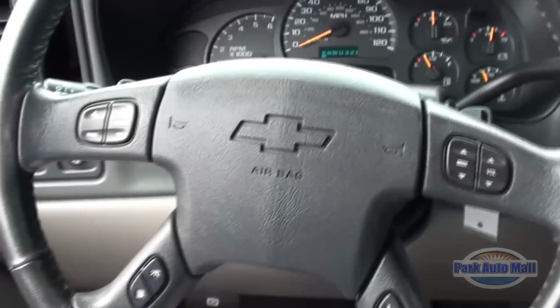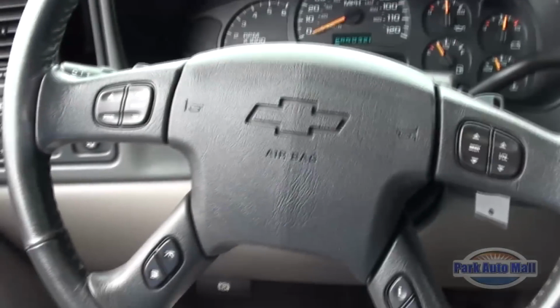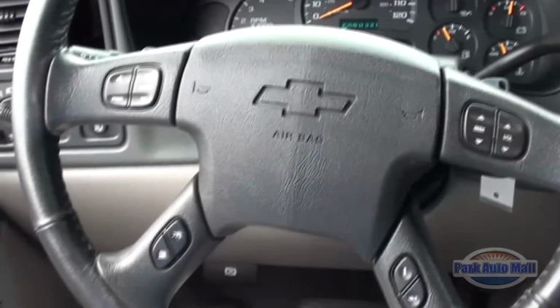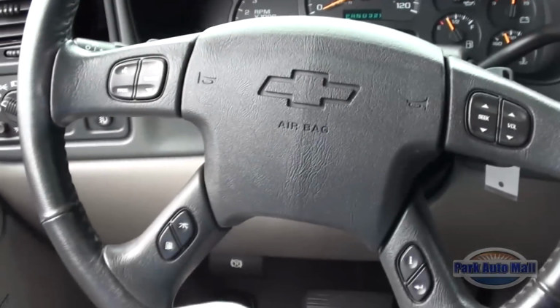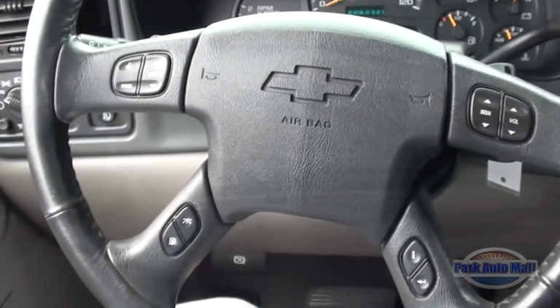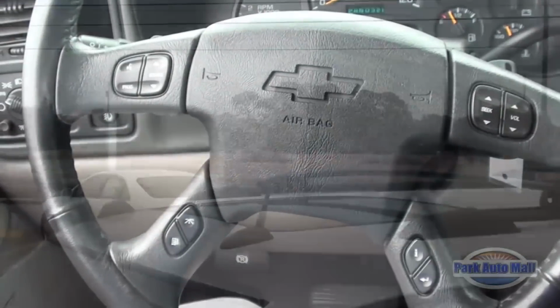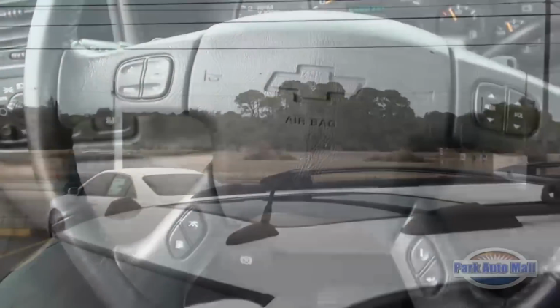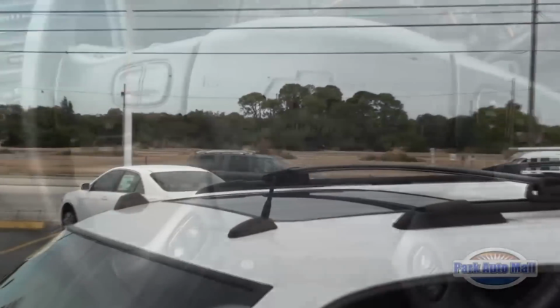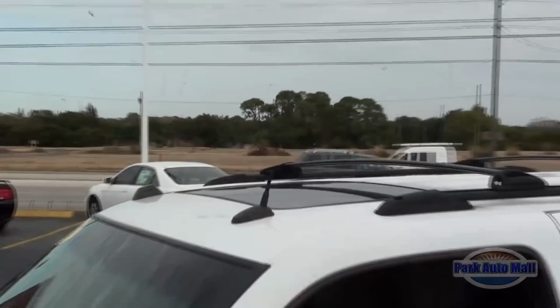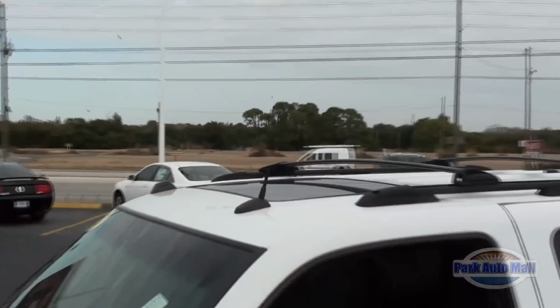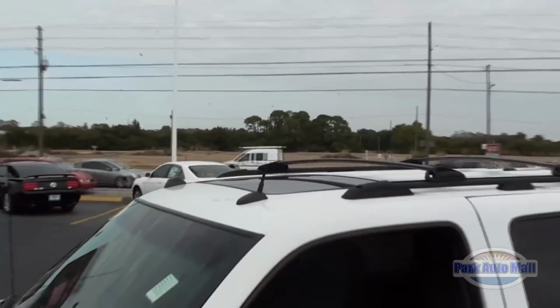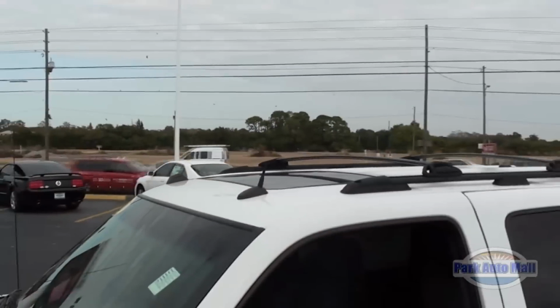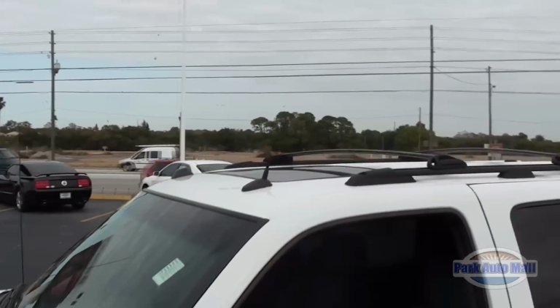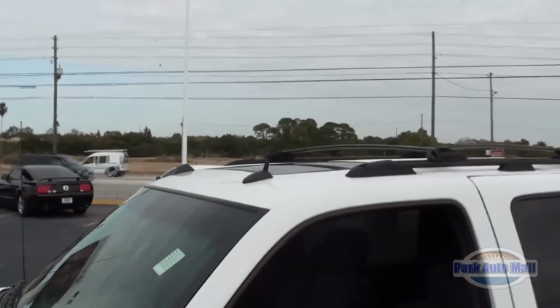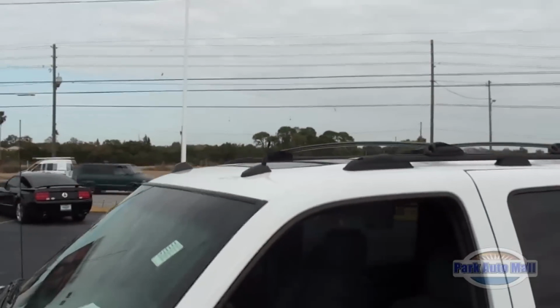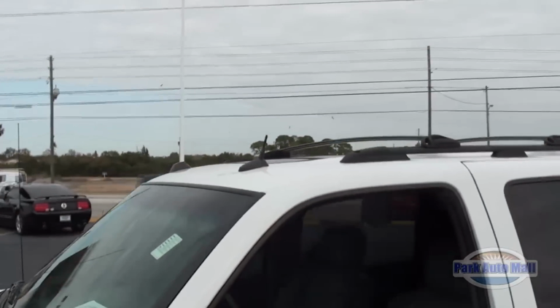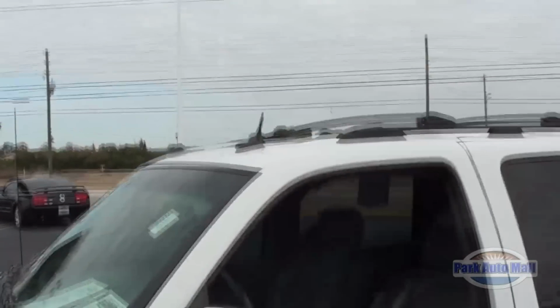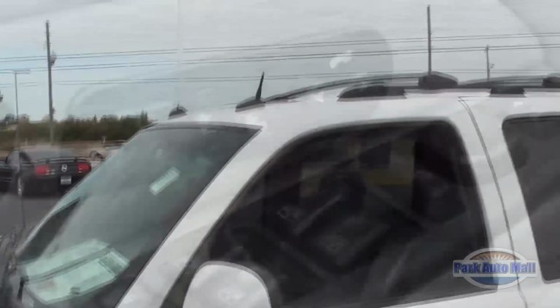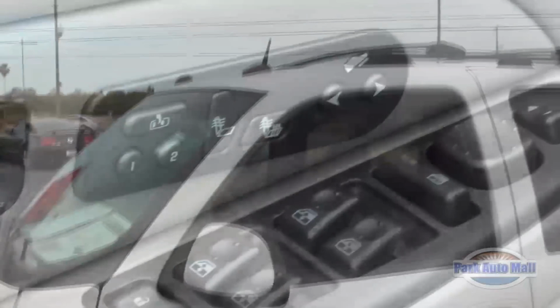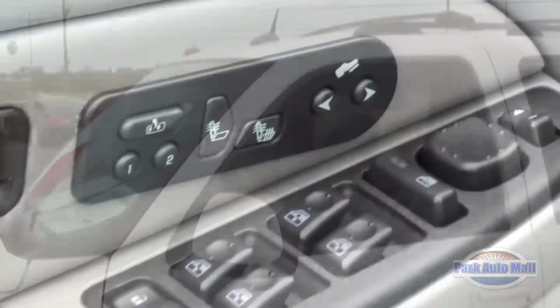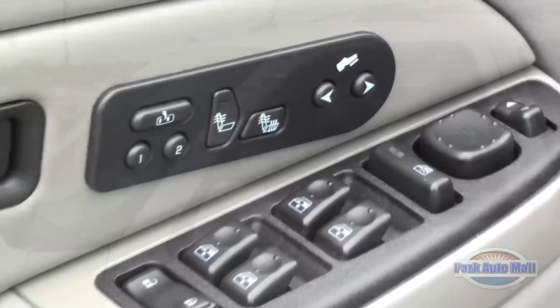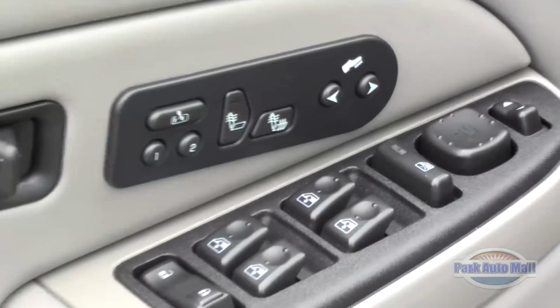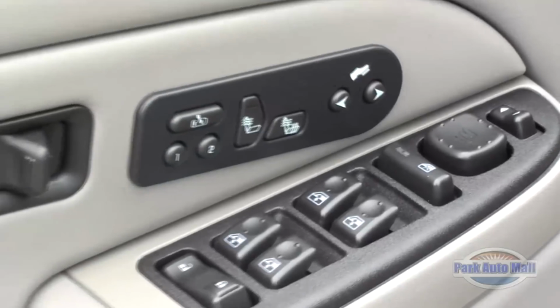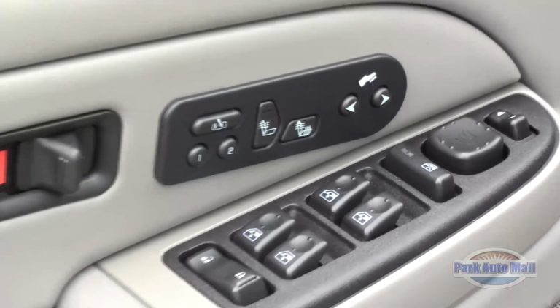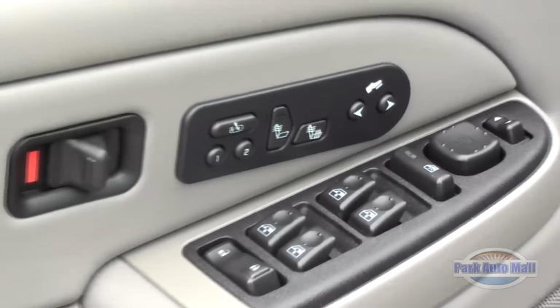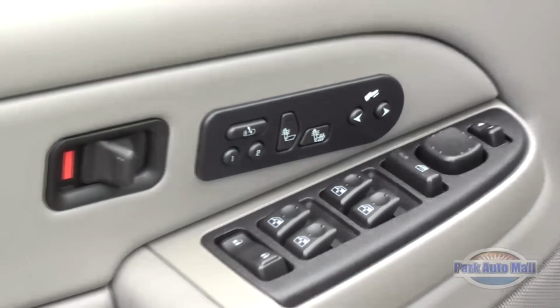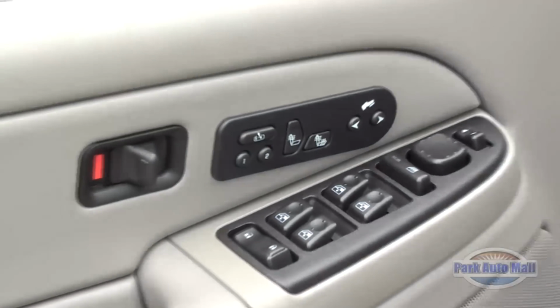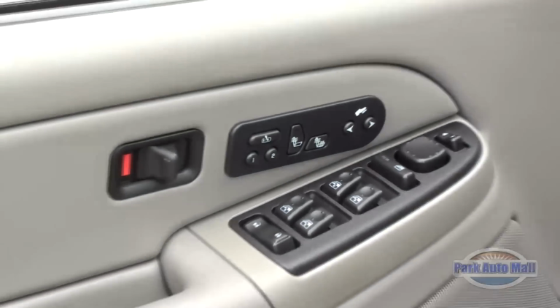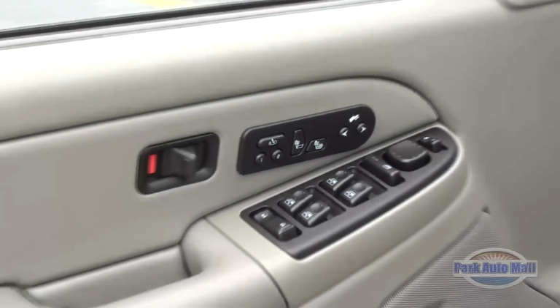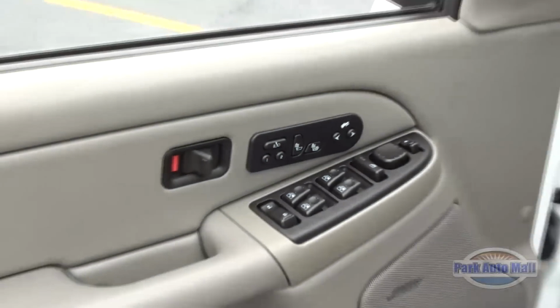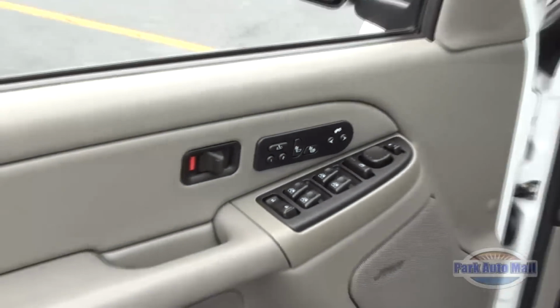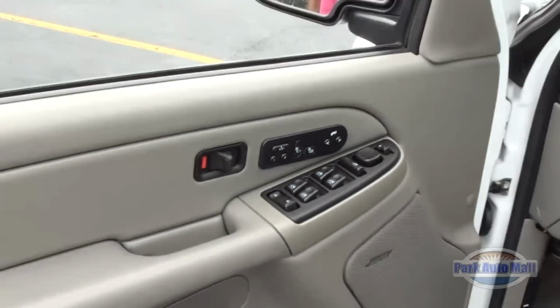On those really nice days you can even open up your sunroof, and on those chilly days you'll just love the heated seats.